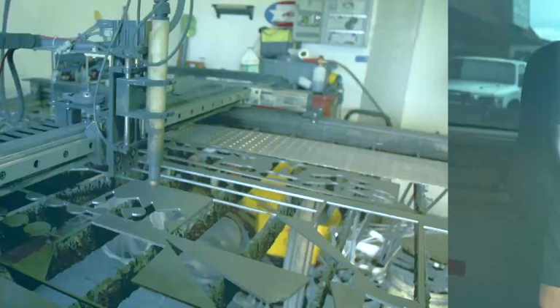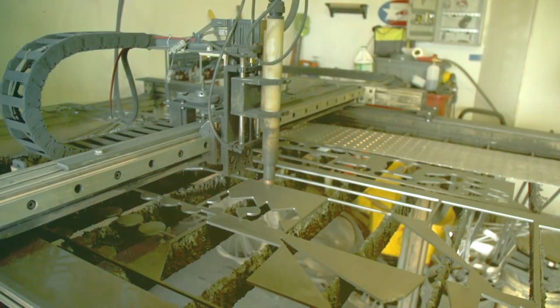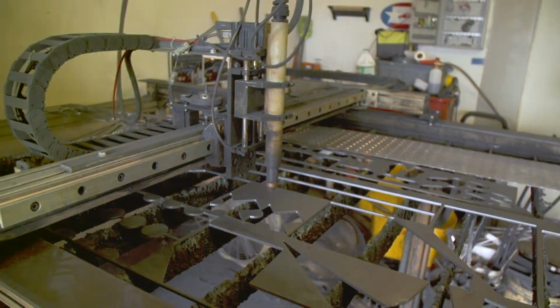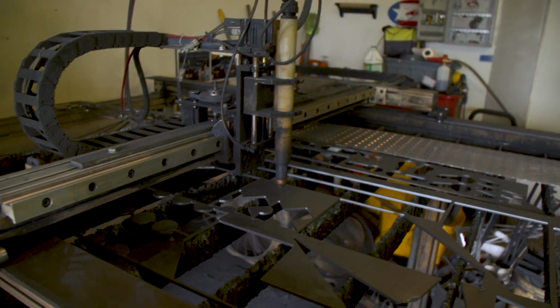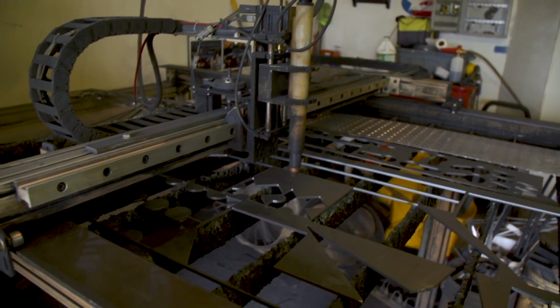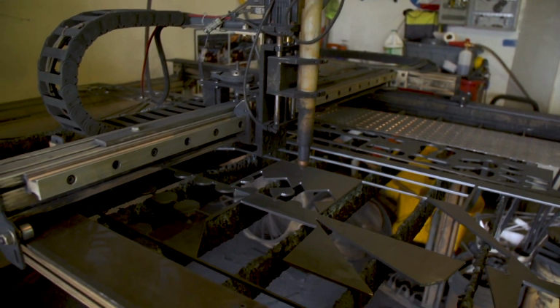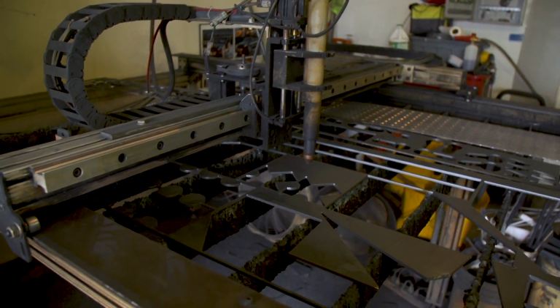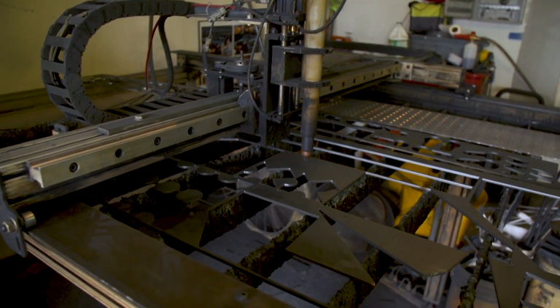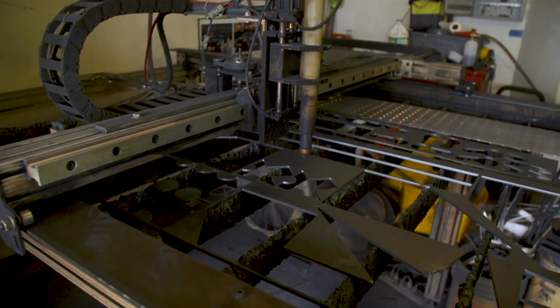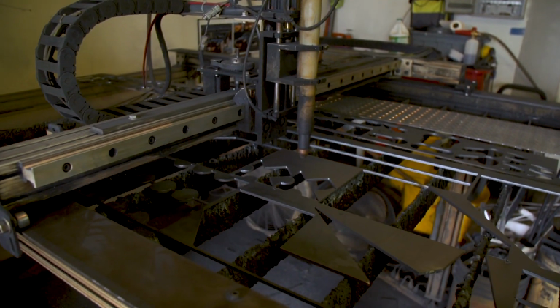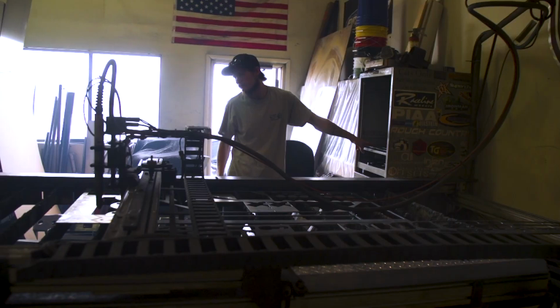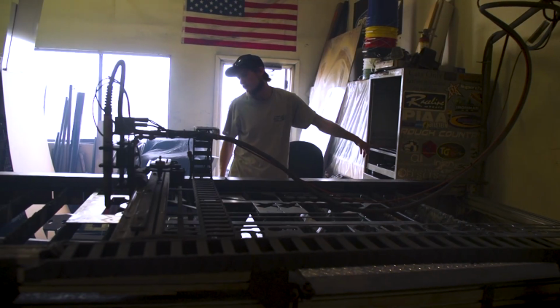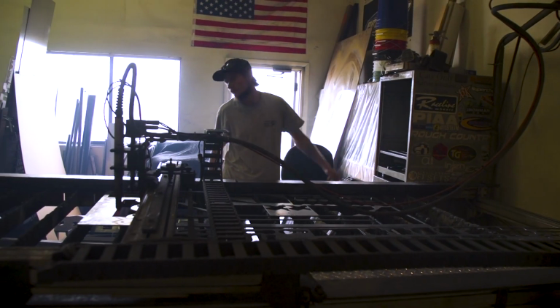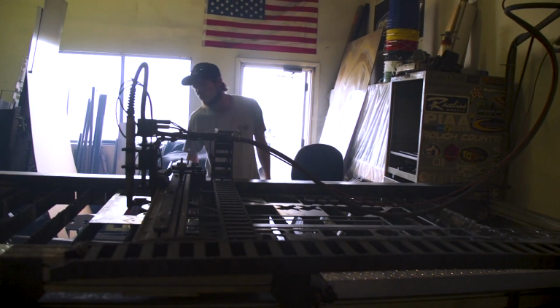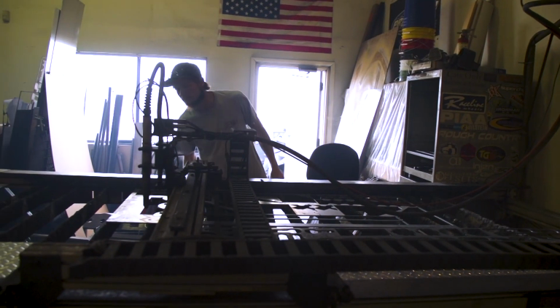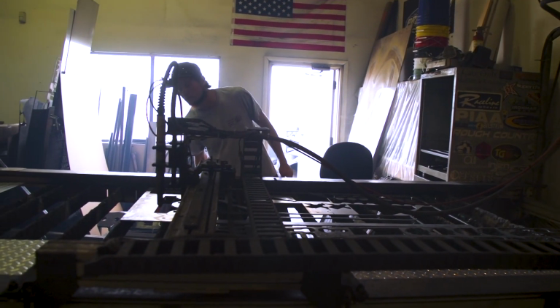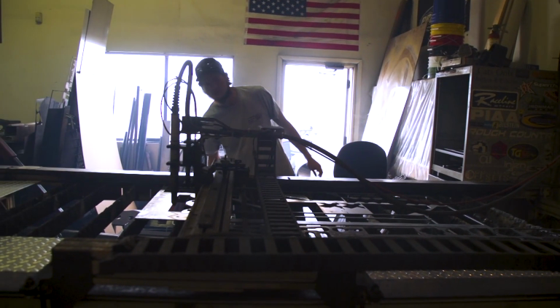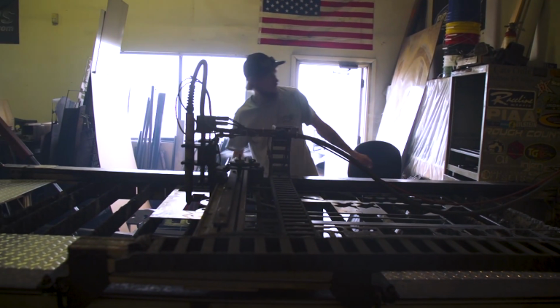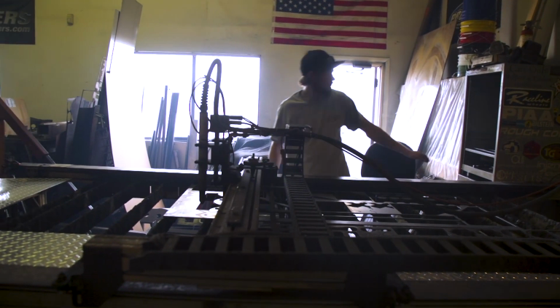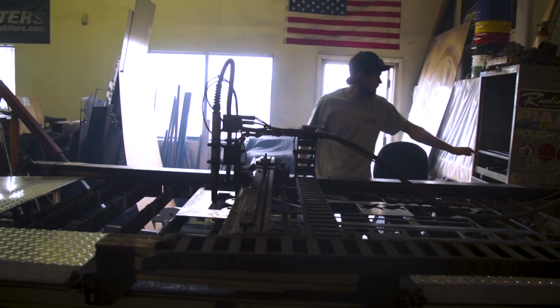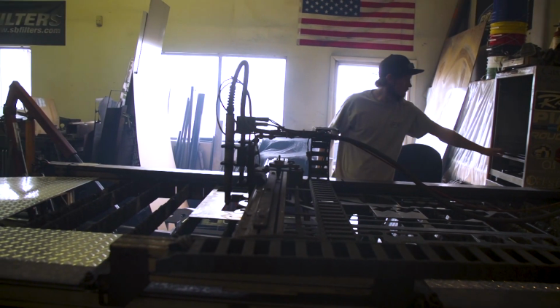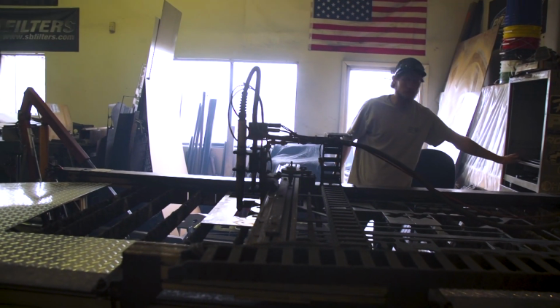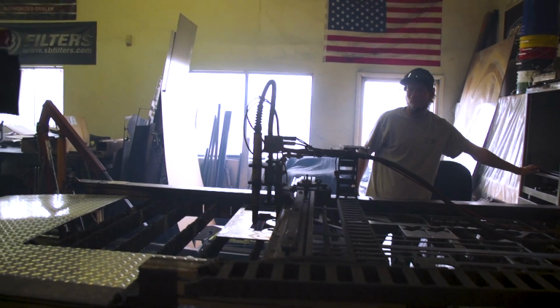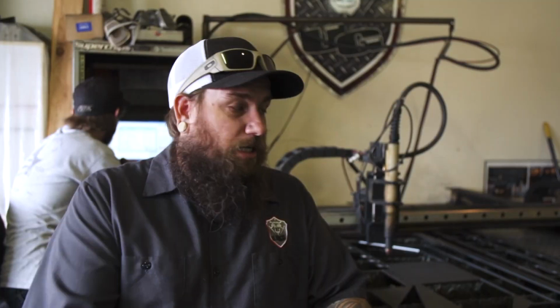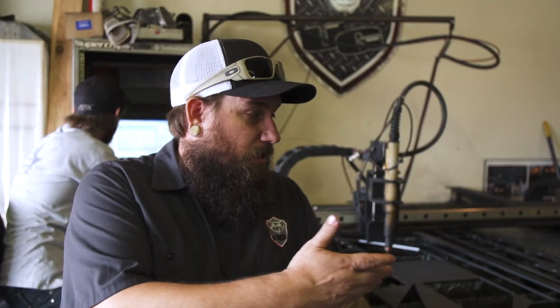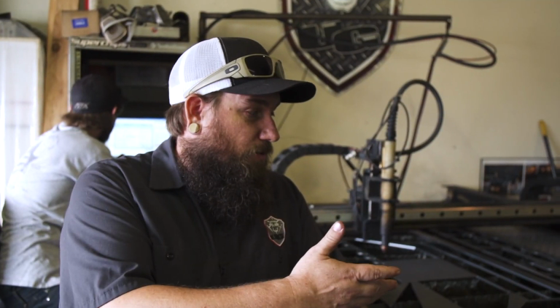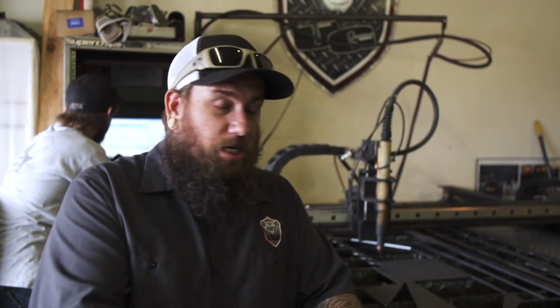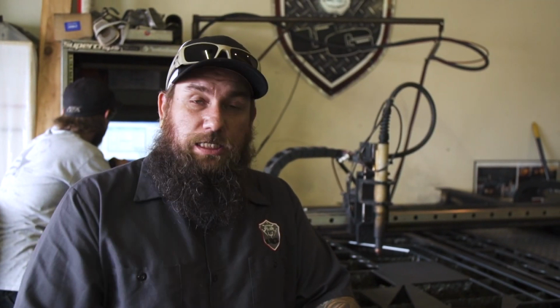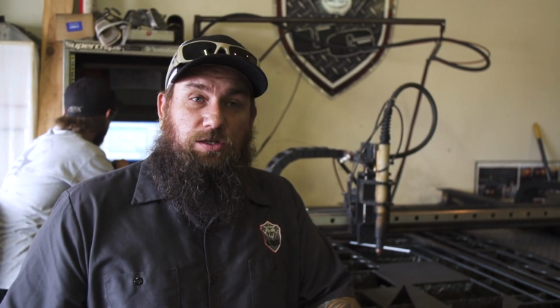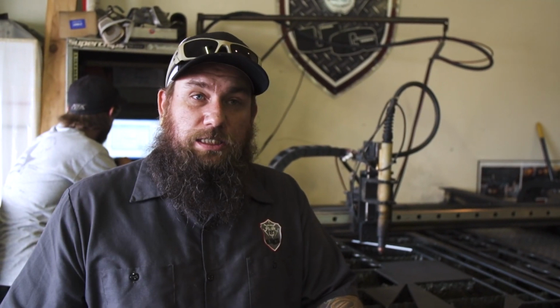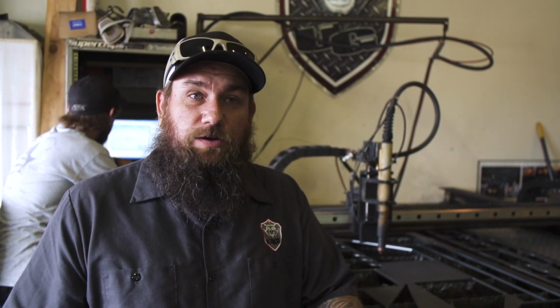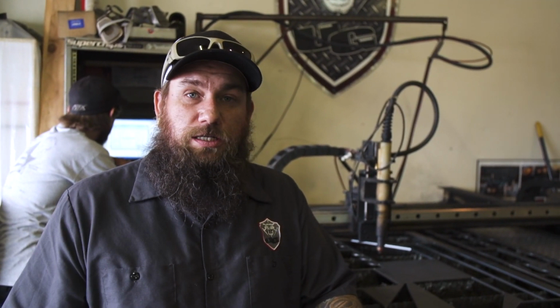This is our fabrication shop and right now I'm gonna have Wheelie cut out some parts for the SEMA truck so you guys can take a look and see how it does.